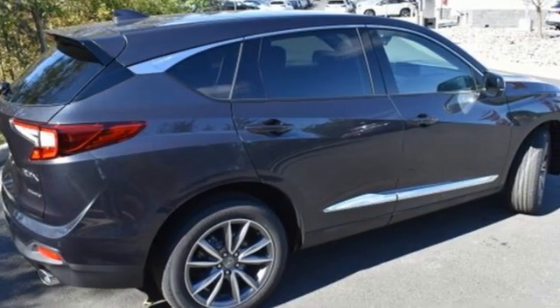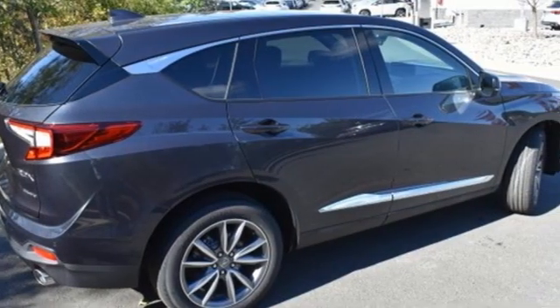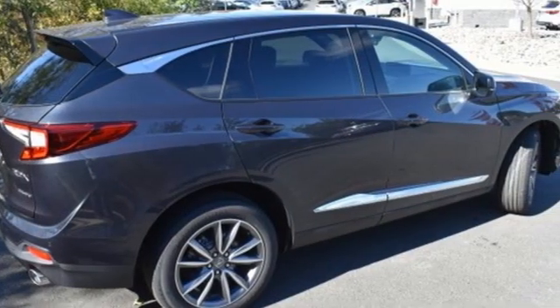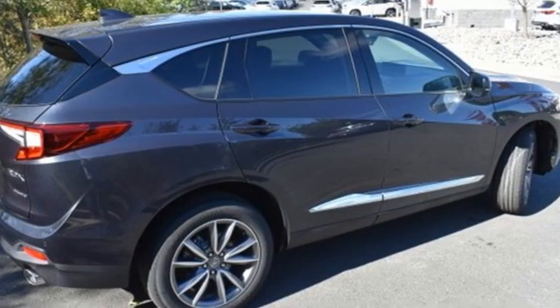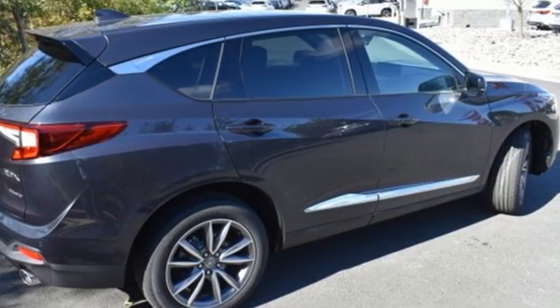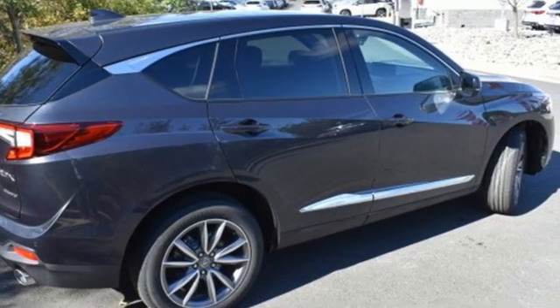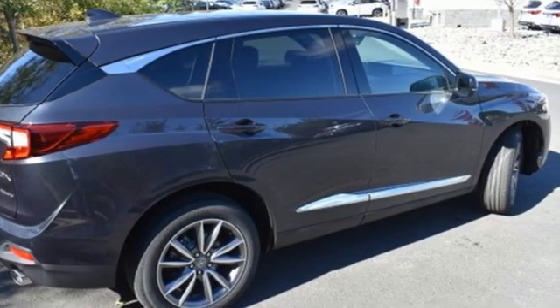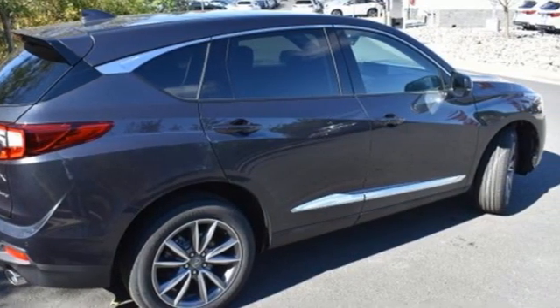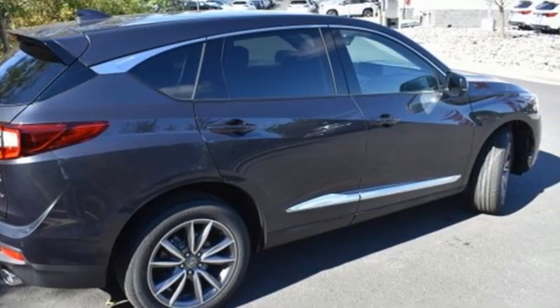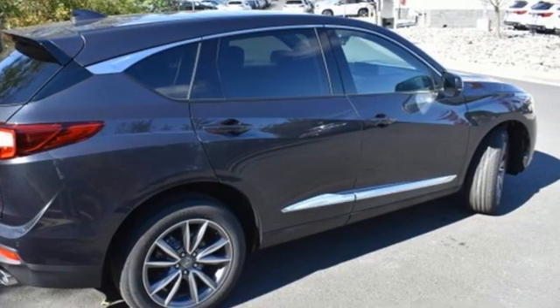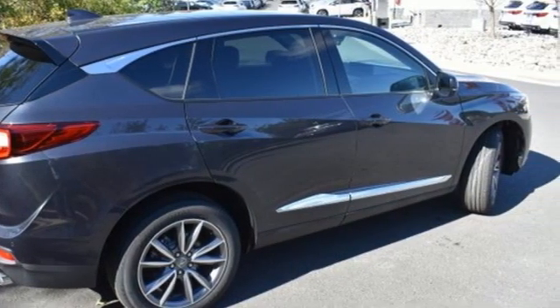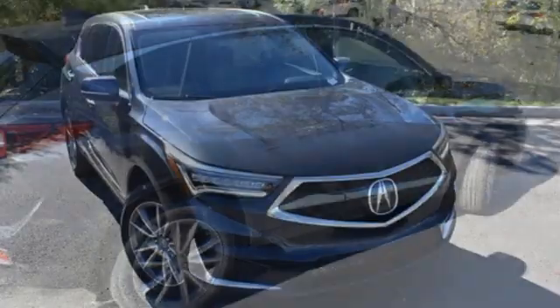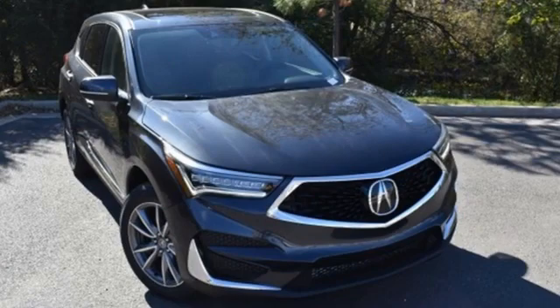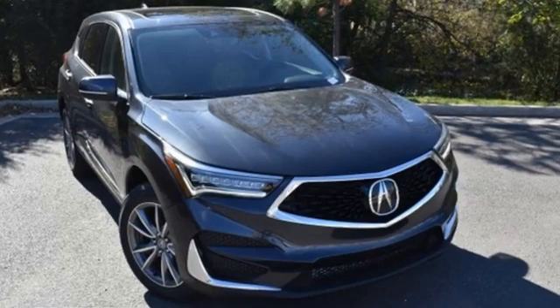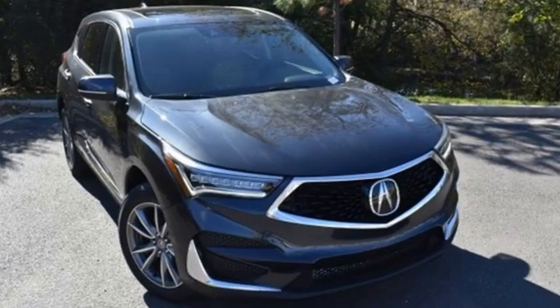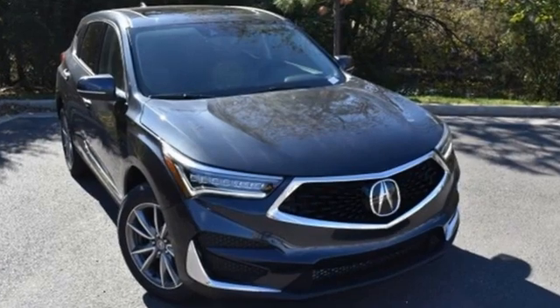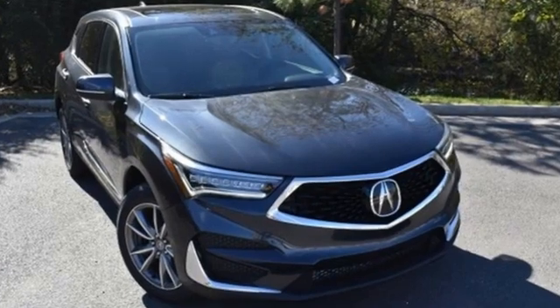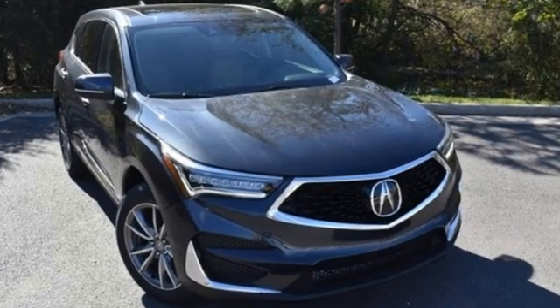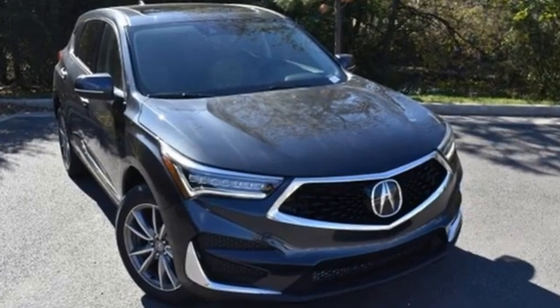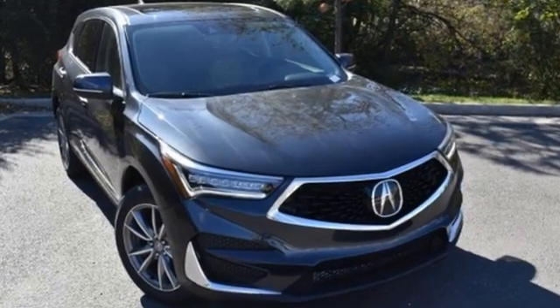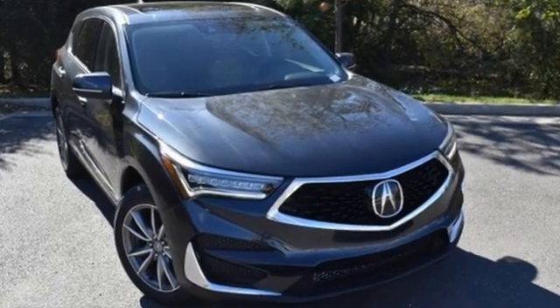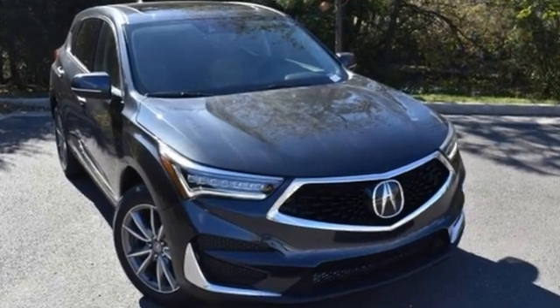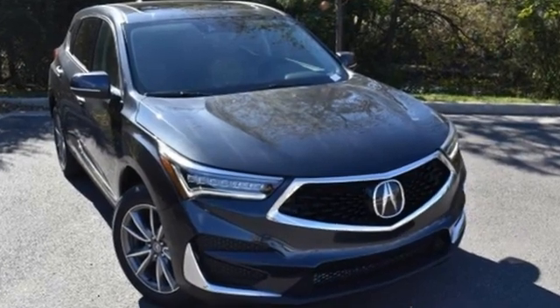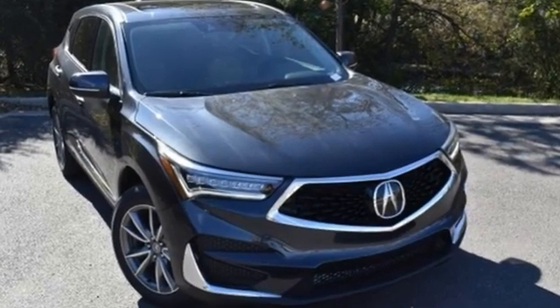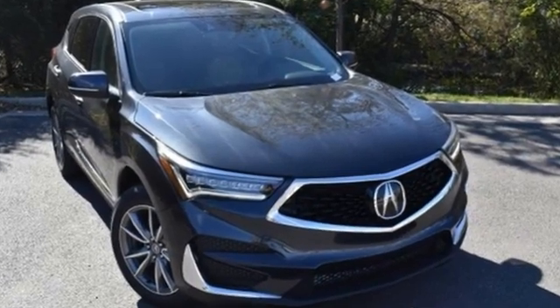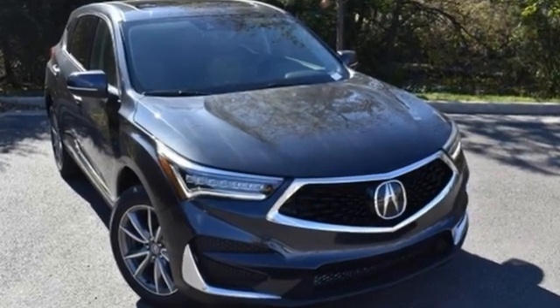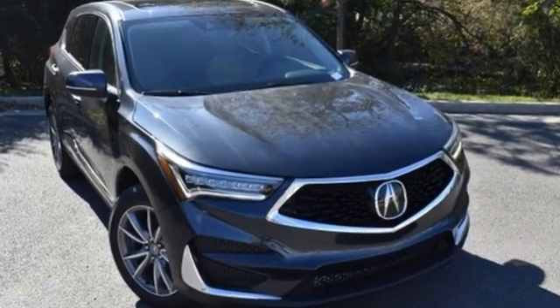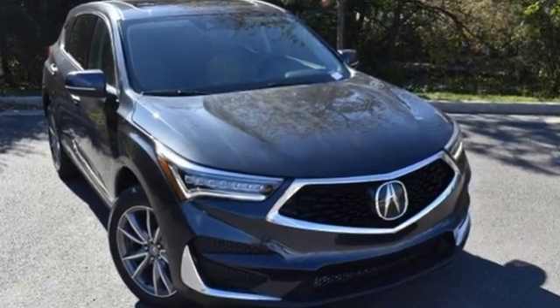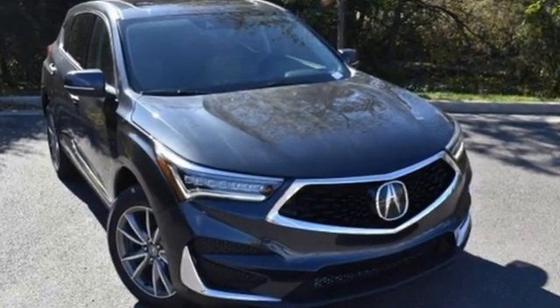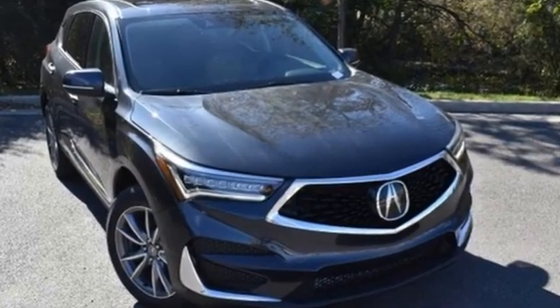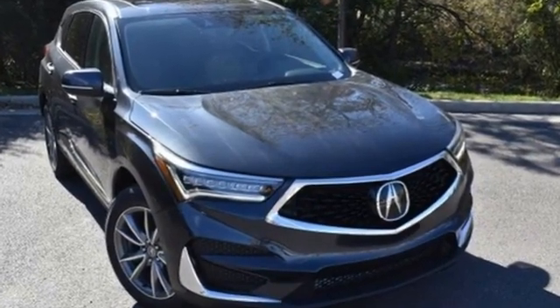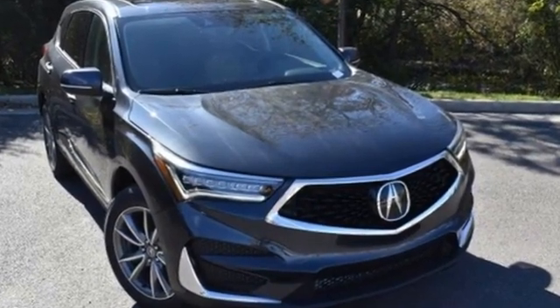At Acura, we manufacture exhilaration so you don't have to. Driving is believing. Test drive it today.